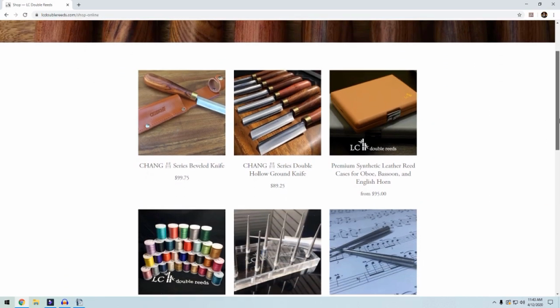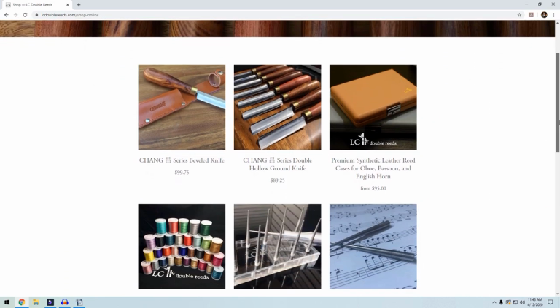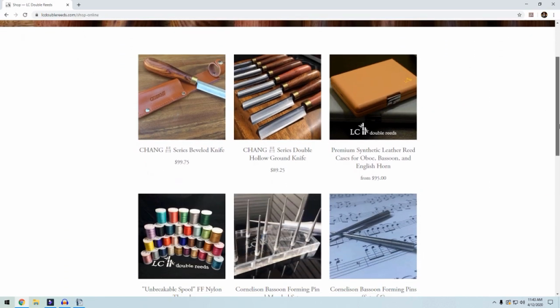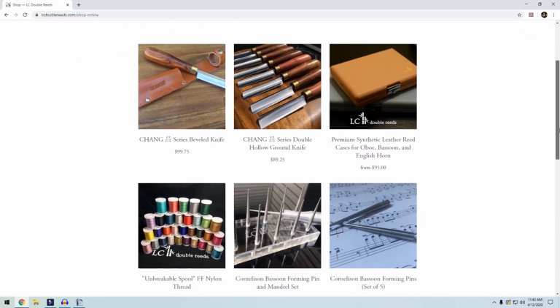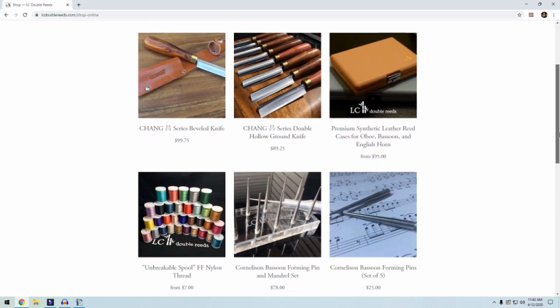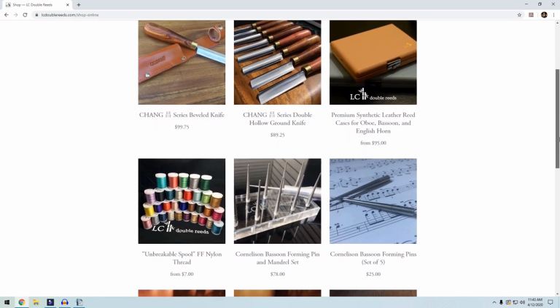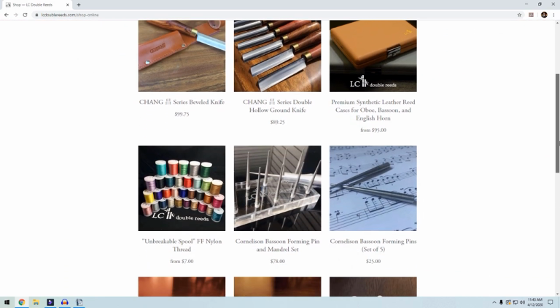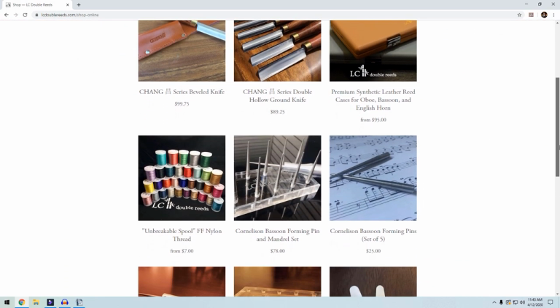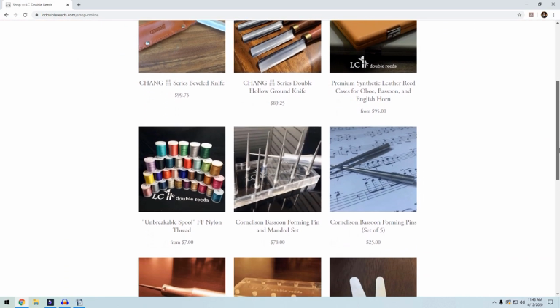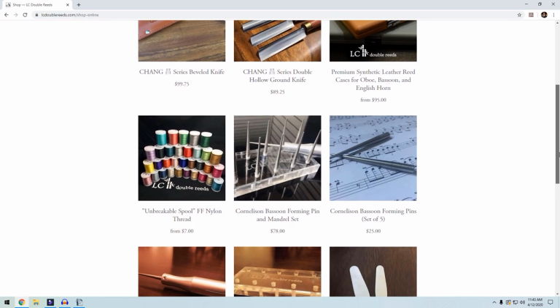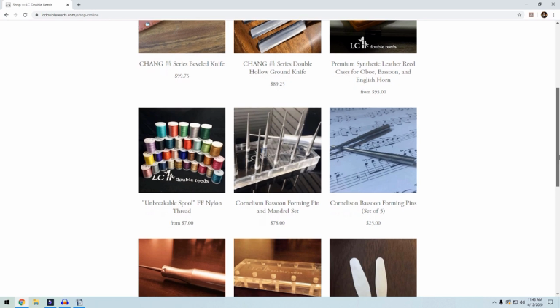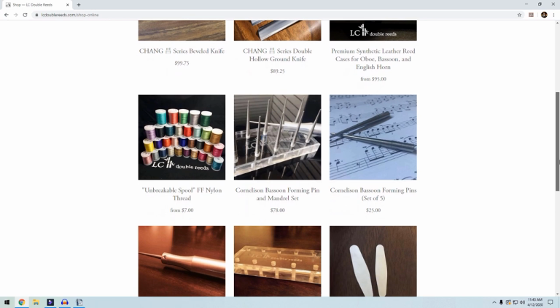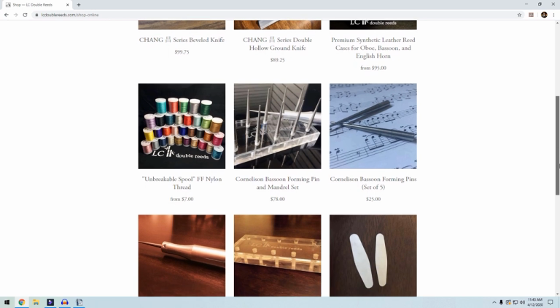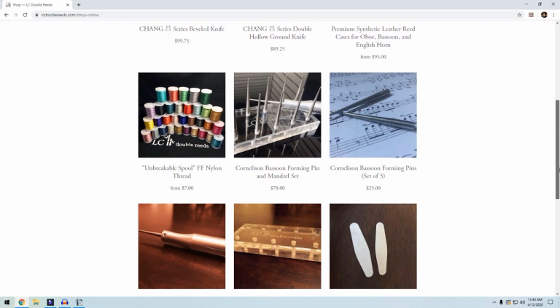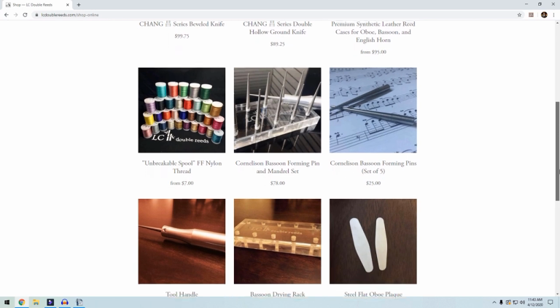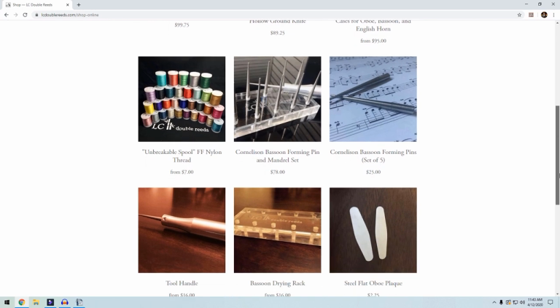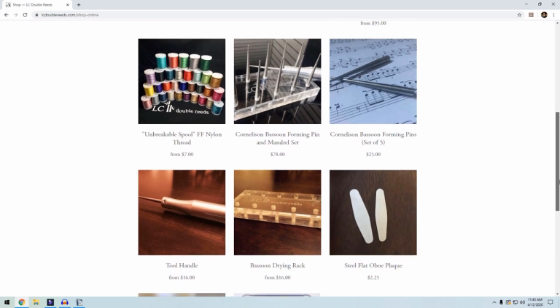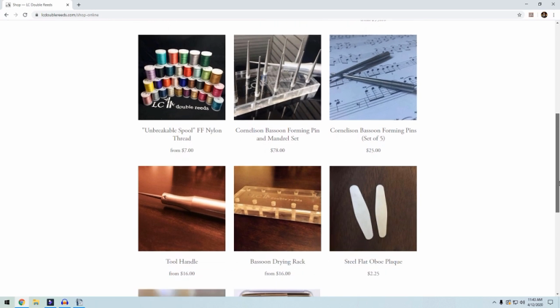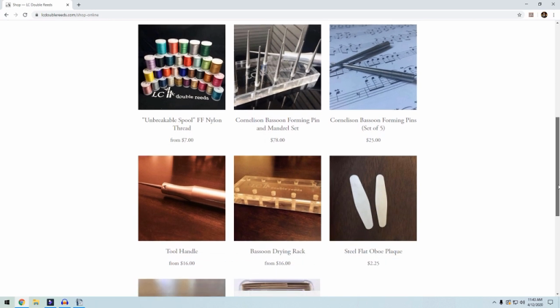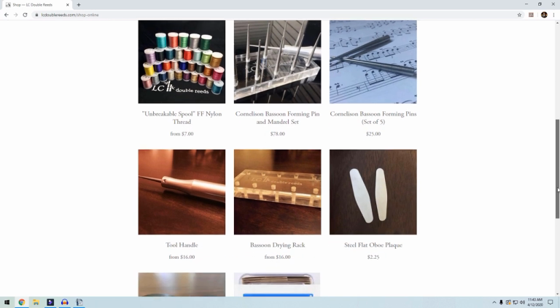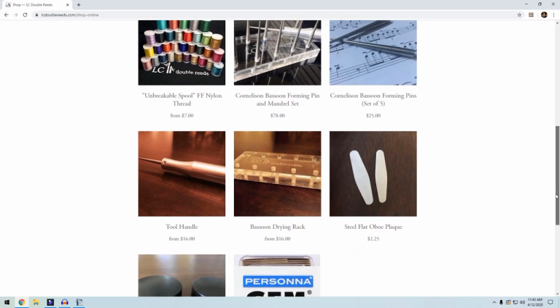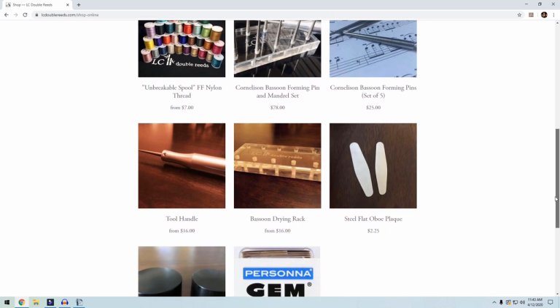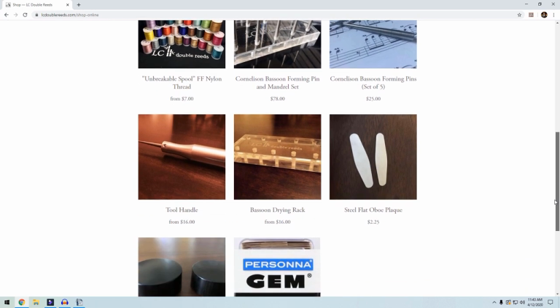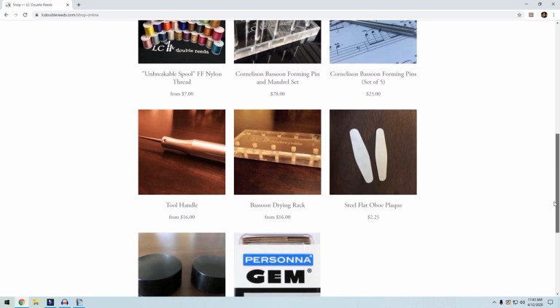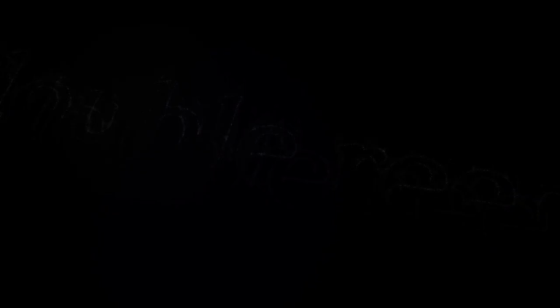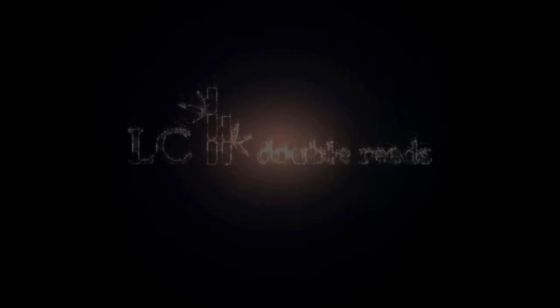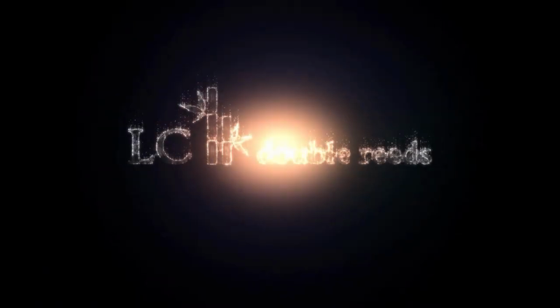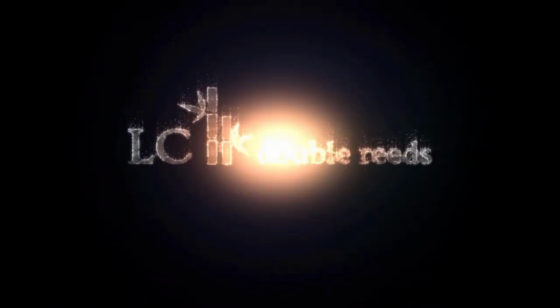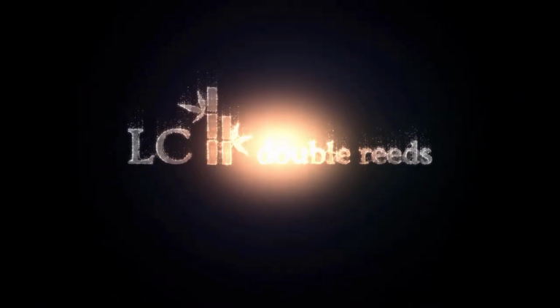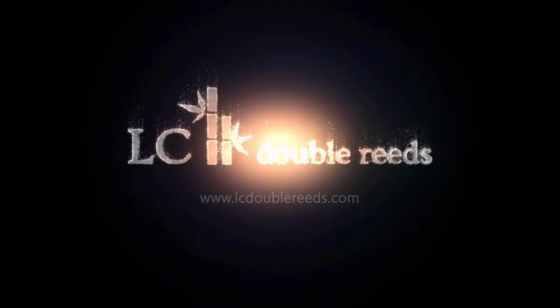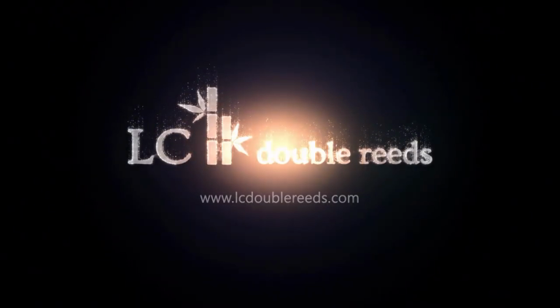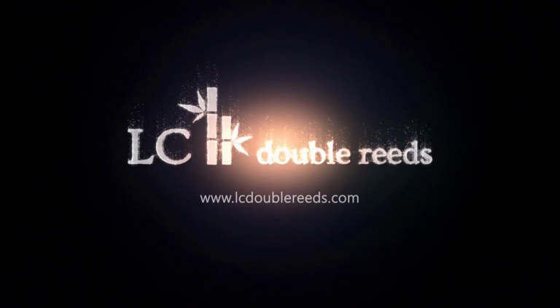For more information on this or any of our products, please check out our website at www.lcdoublereeds.com. Thank you and be well.